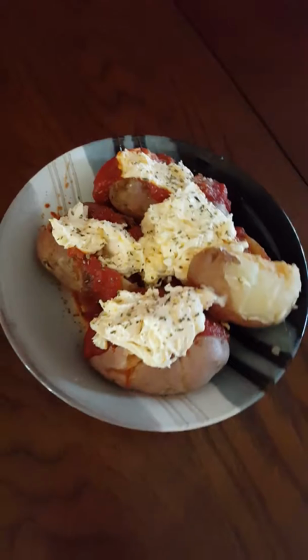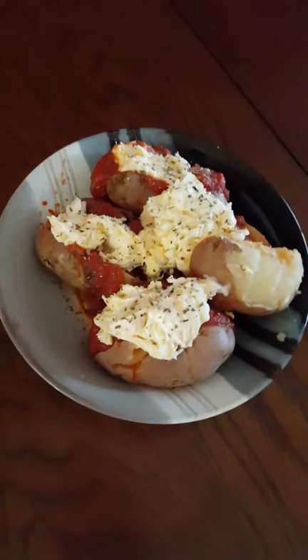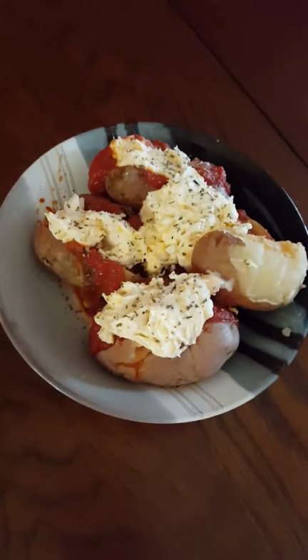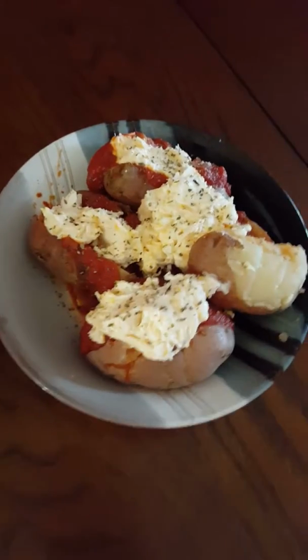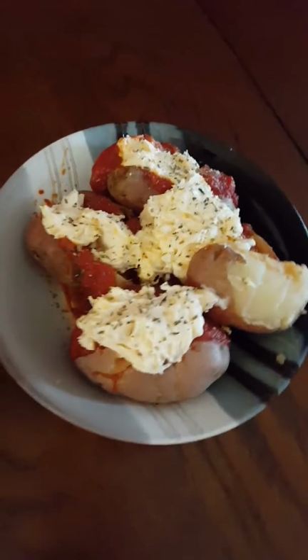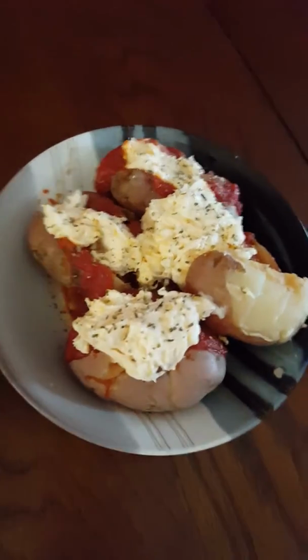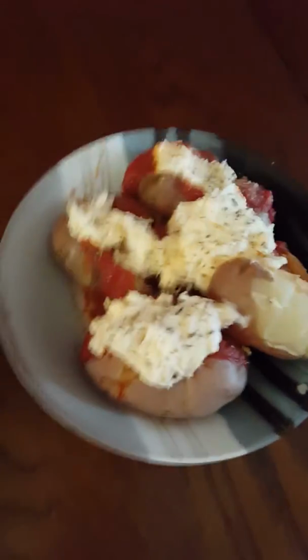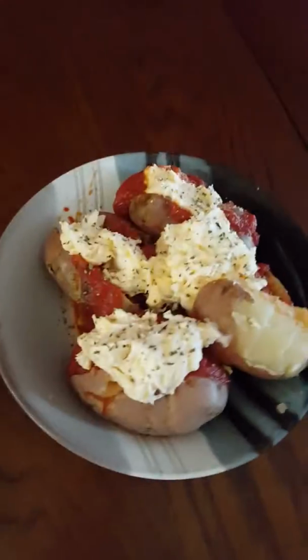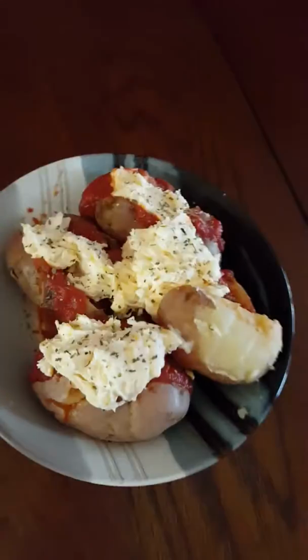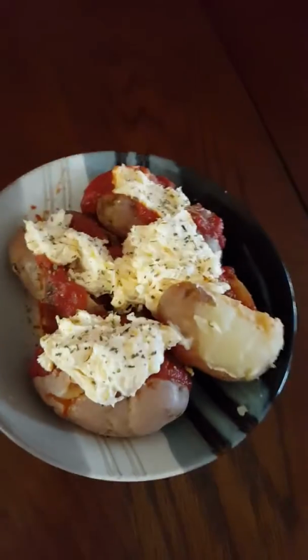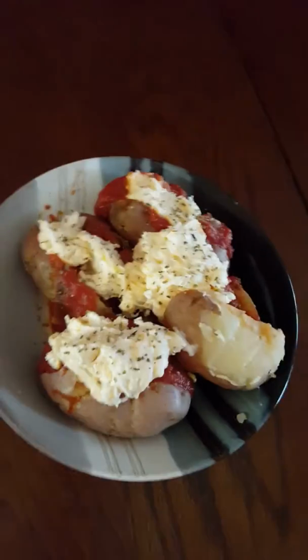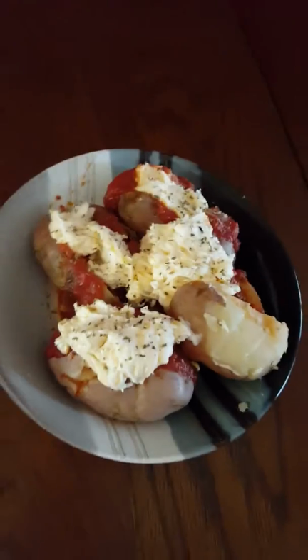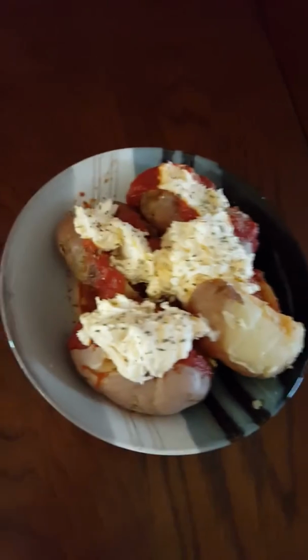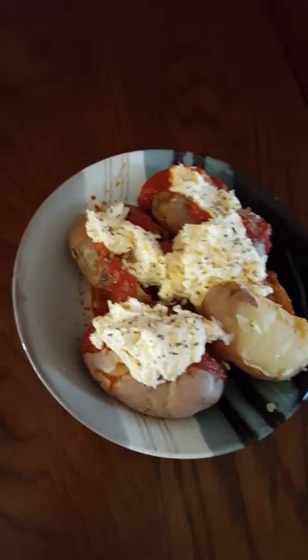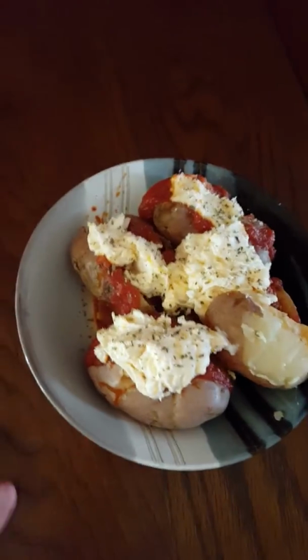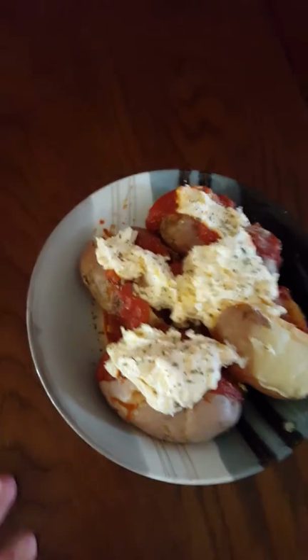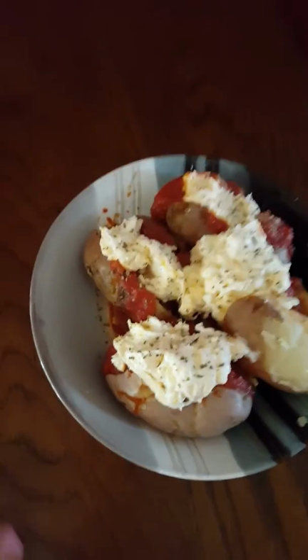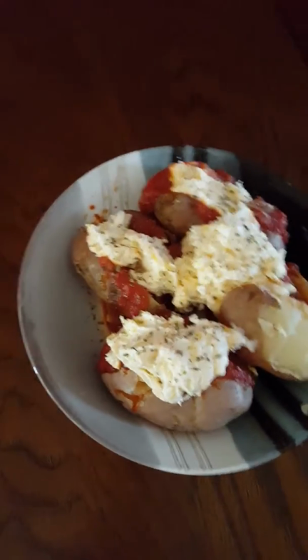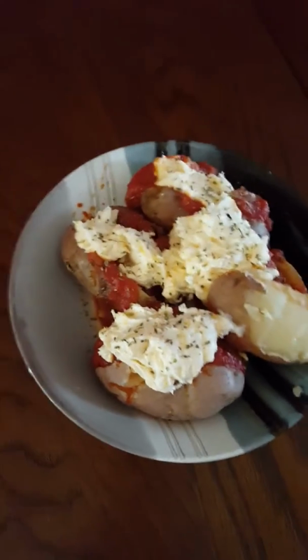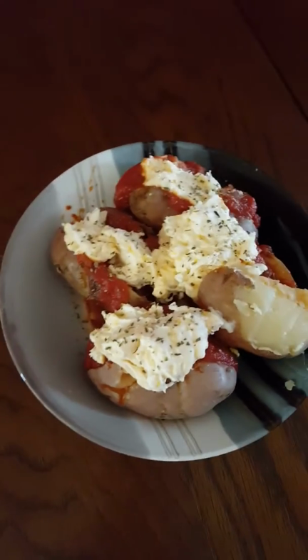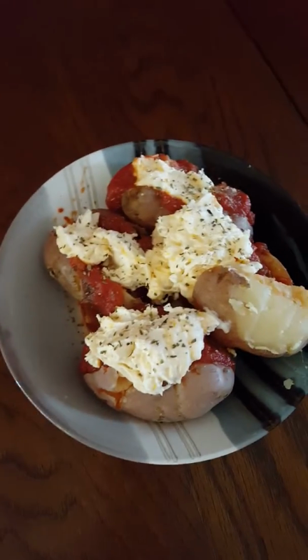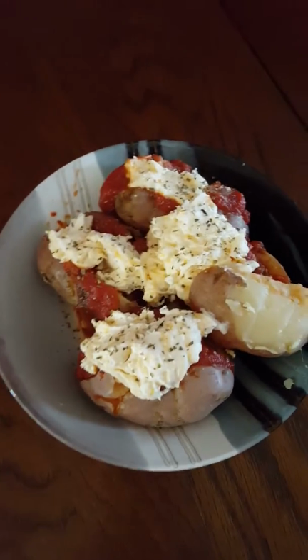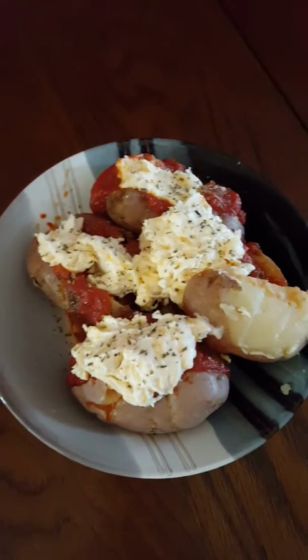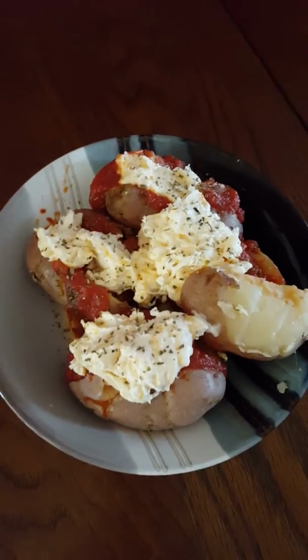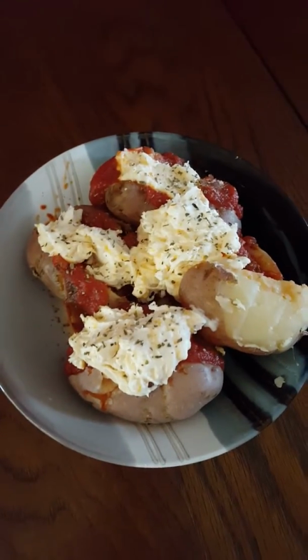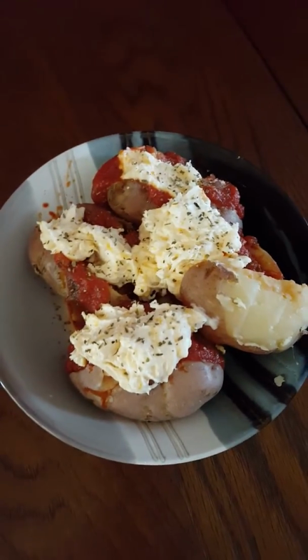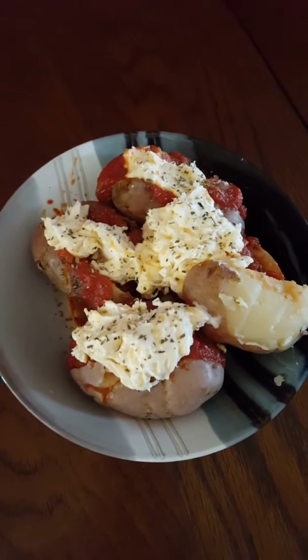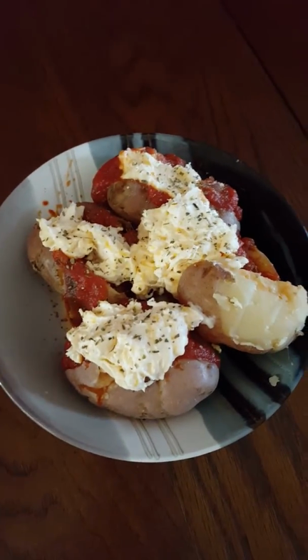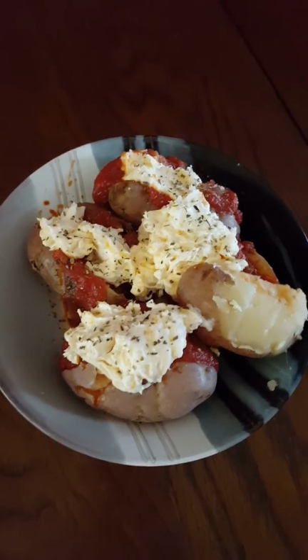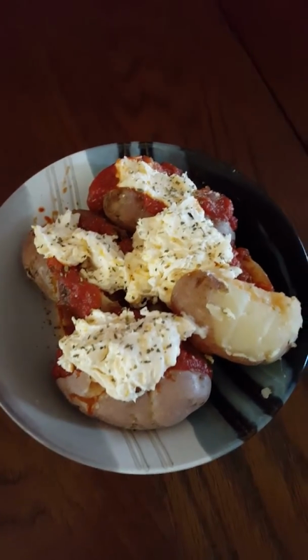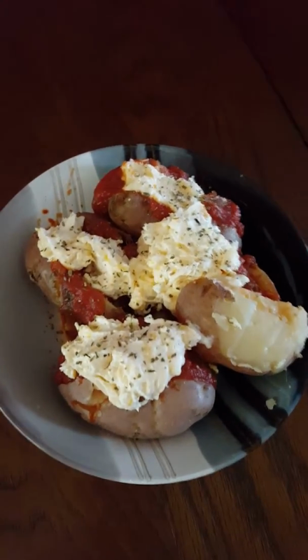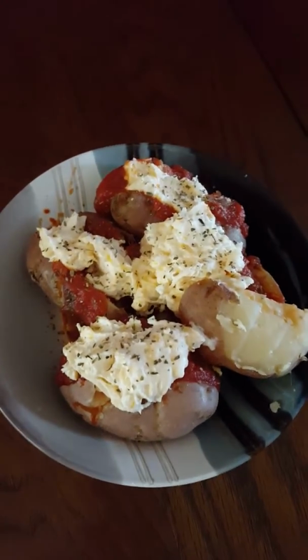Hey everyone, it's Amy, and I never do food on my channel, so this is new.